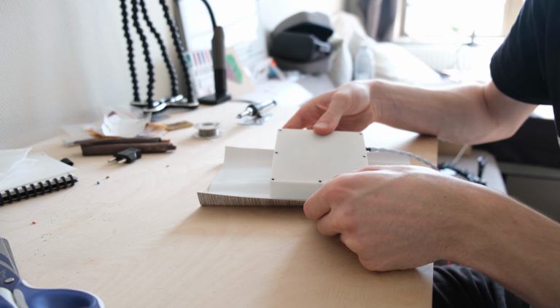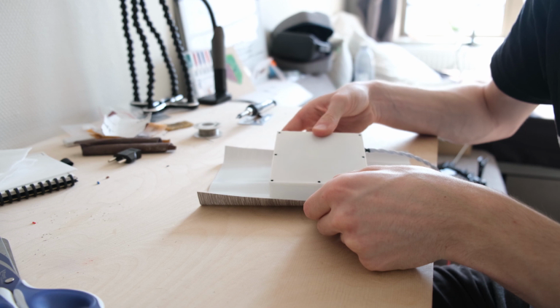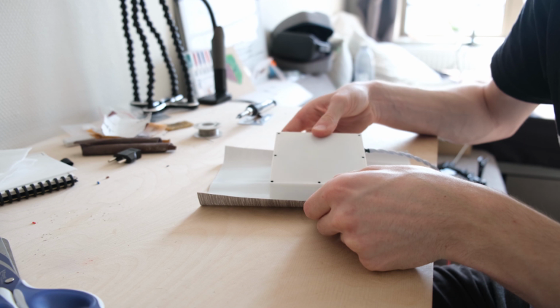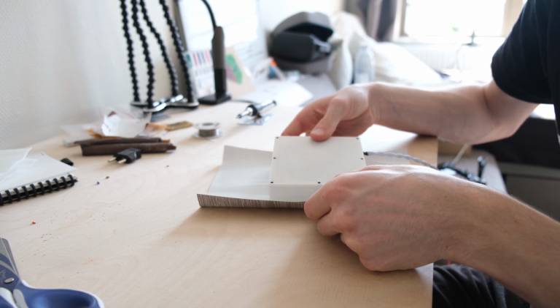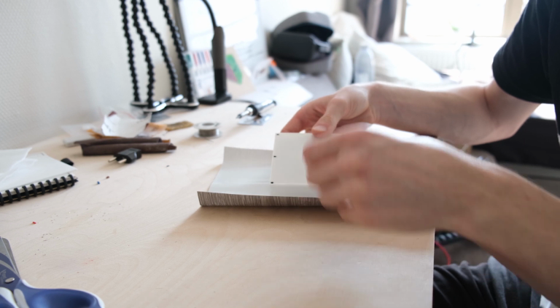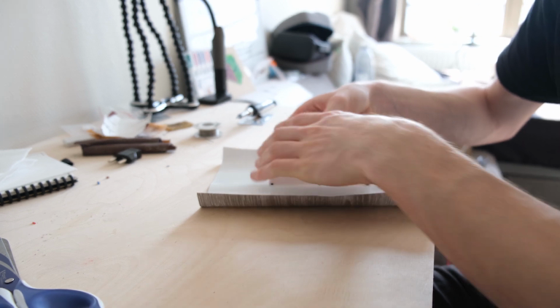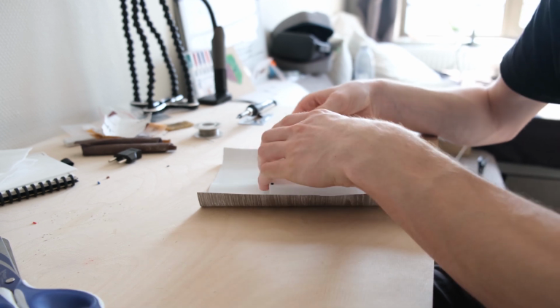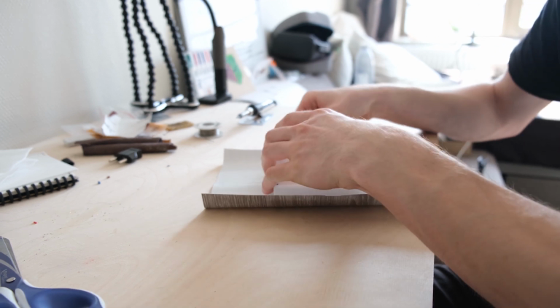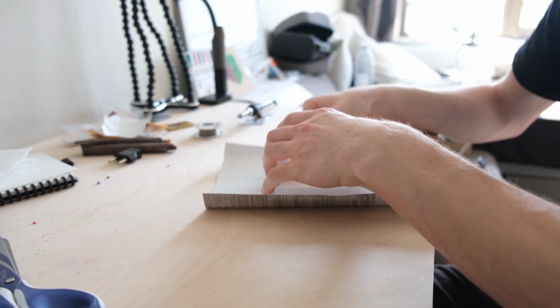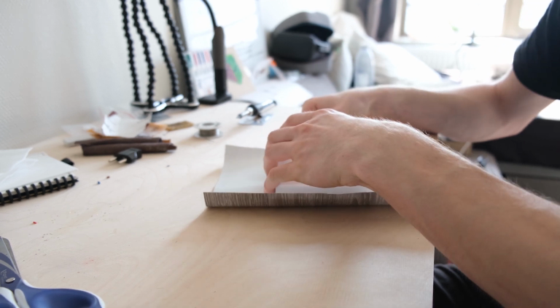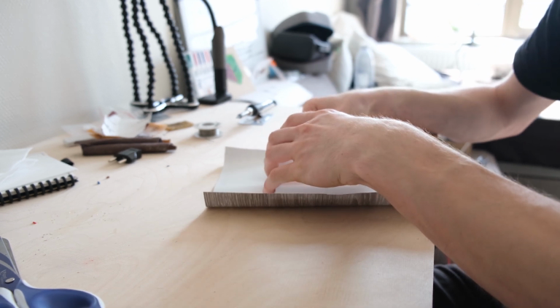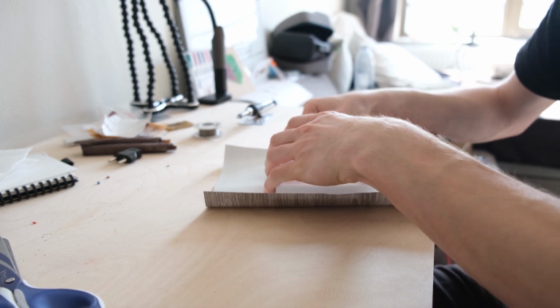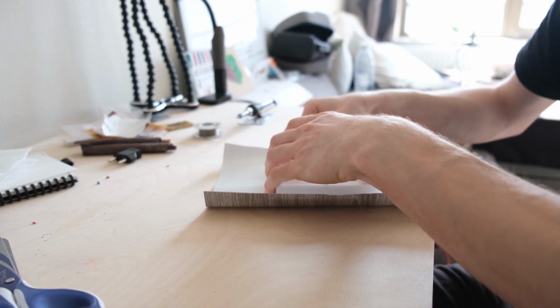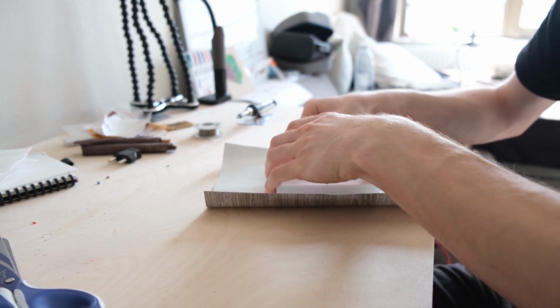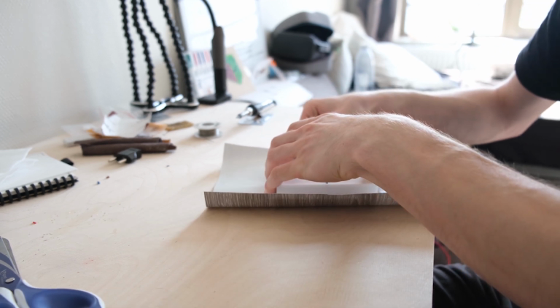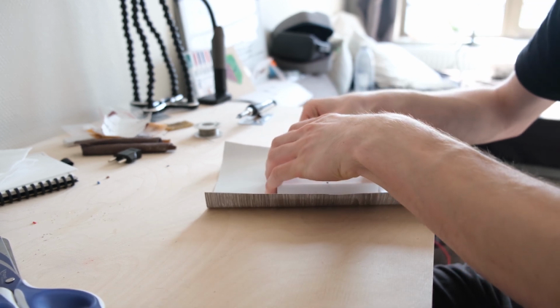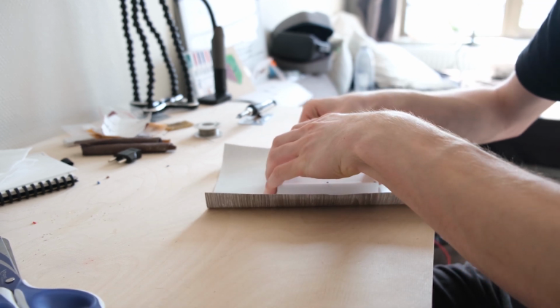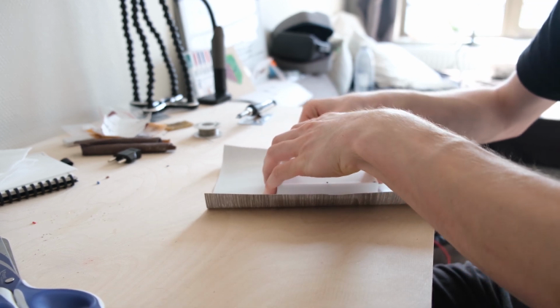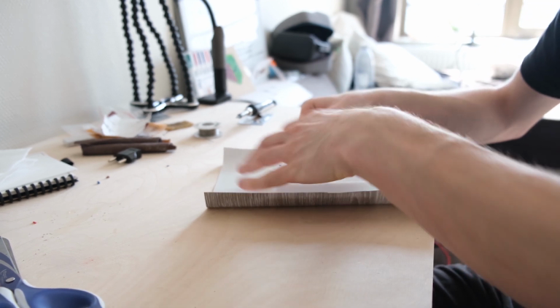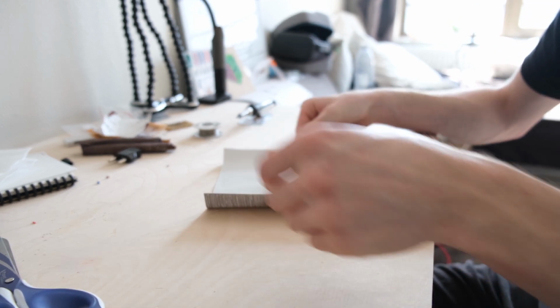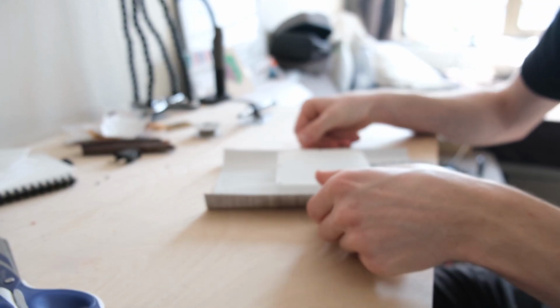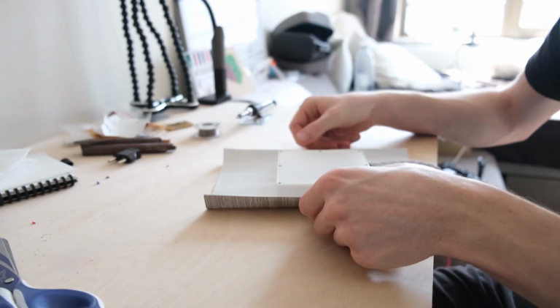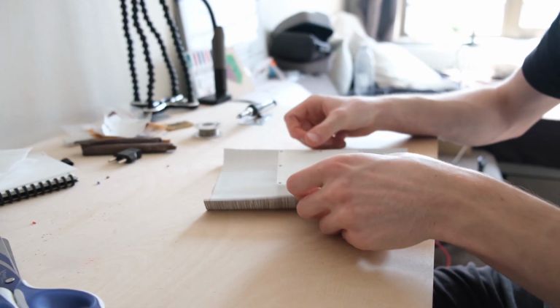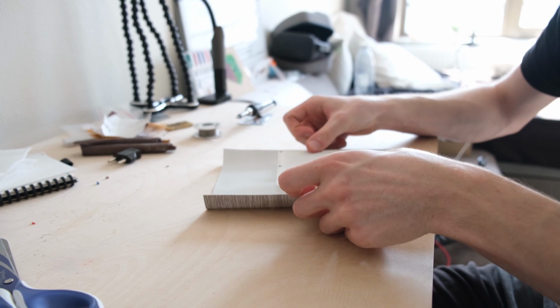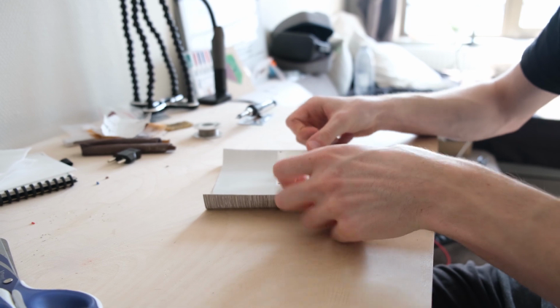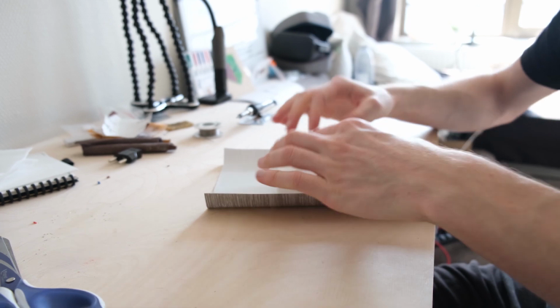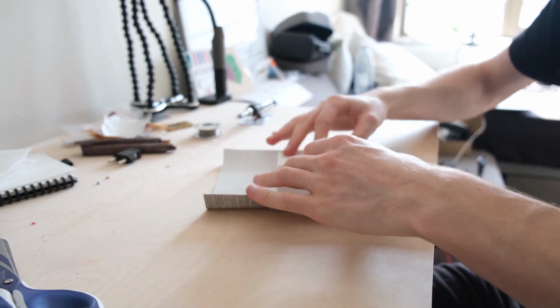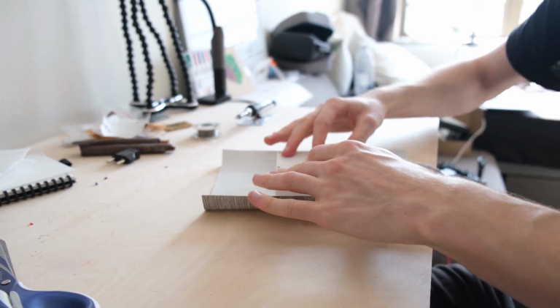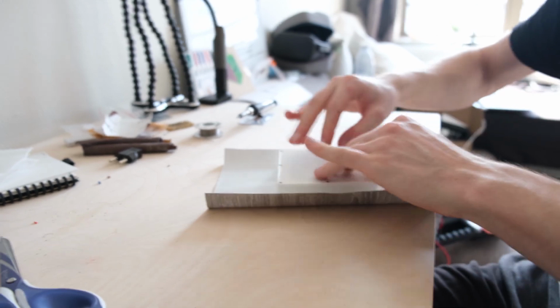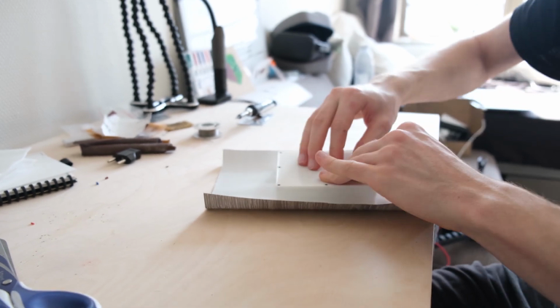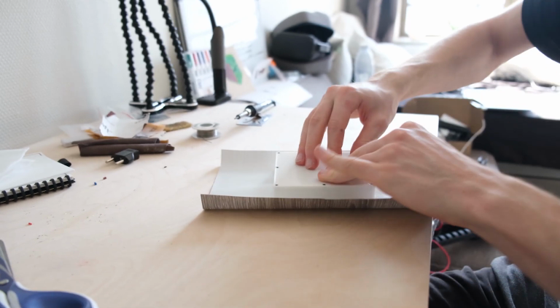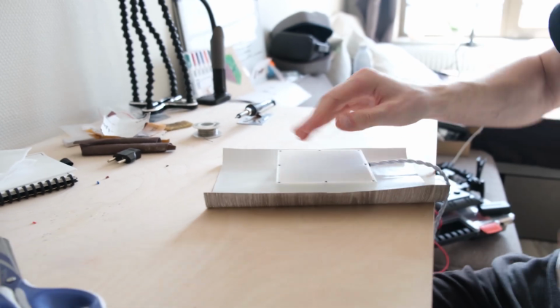I really like how this step turned out because you can actually just buy vinyl wrapping and cover your 3D prints in it.